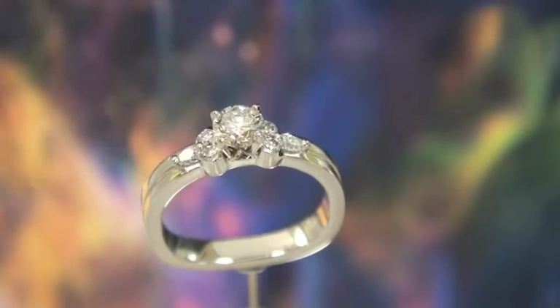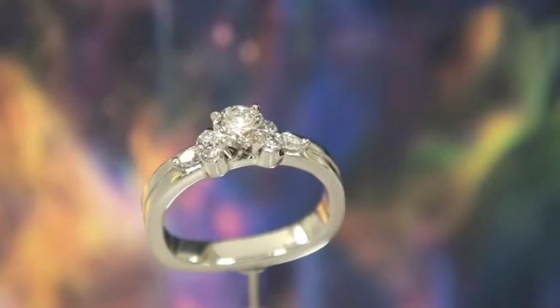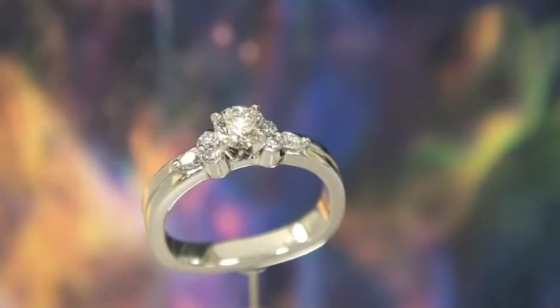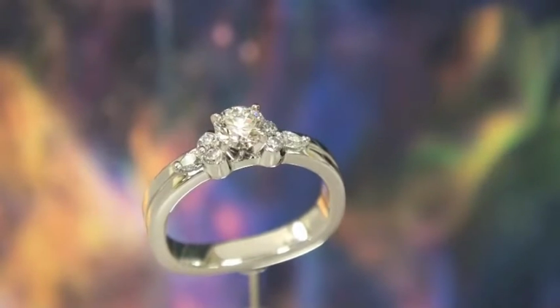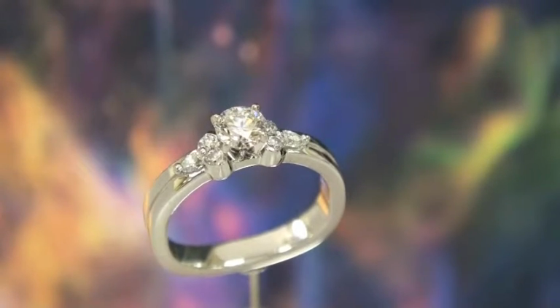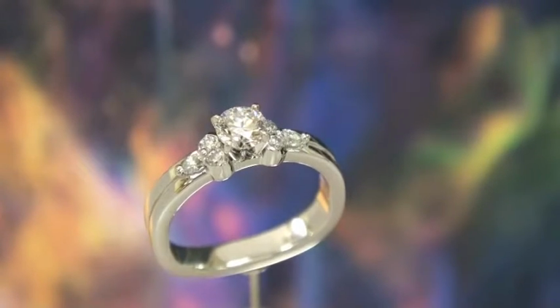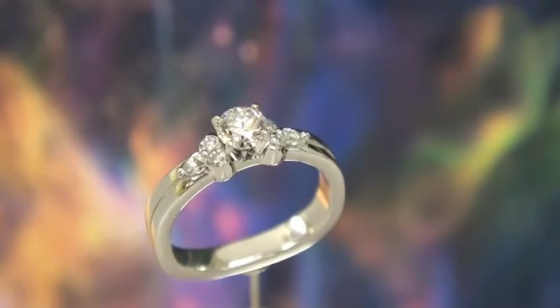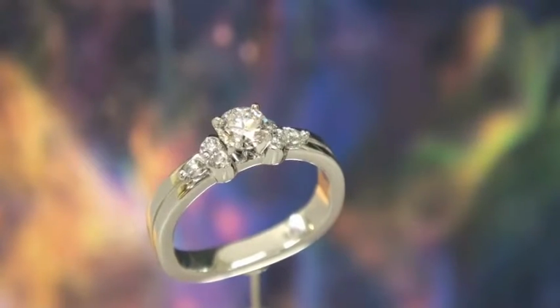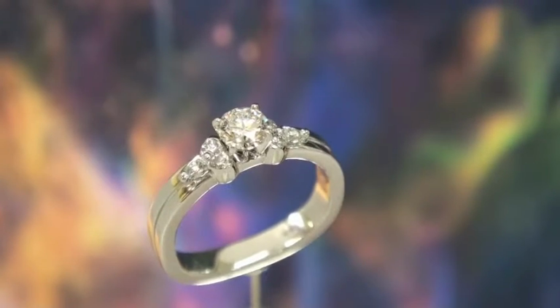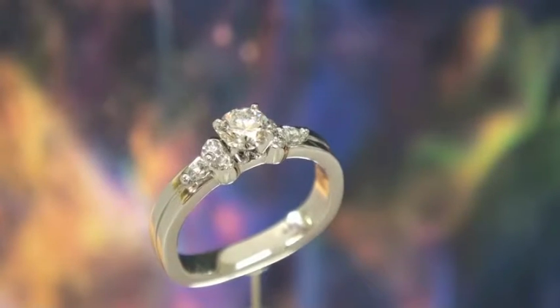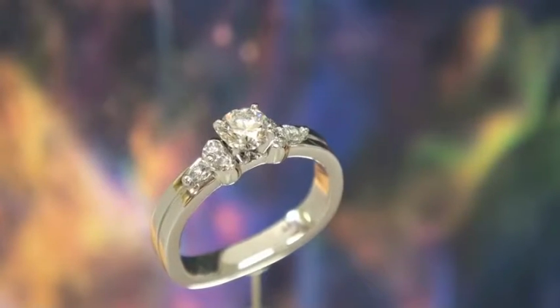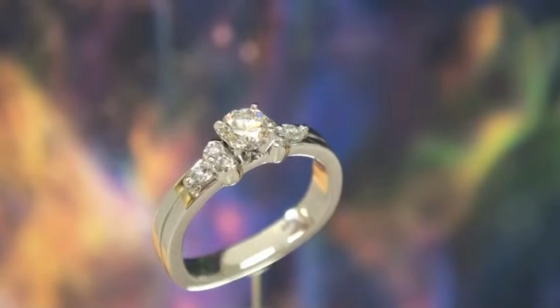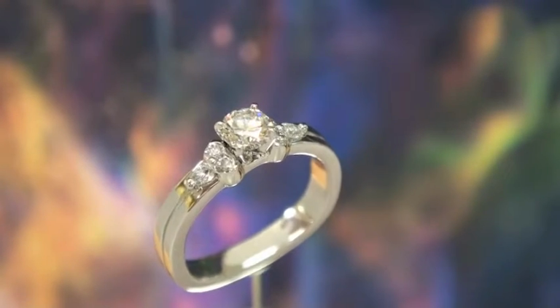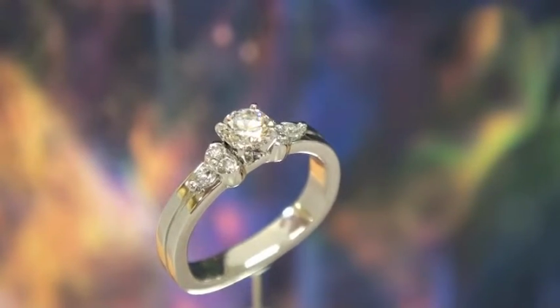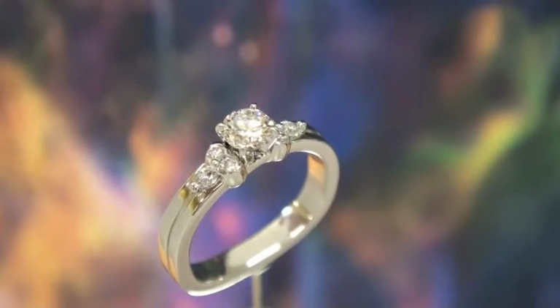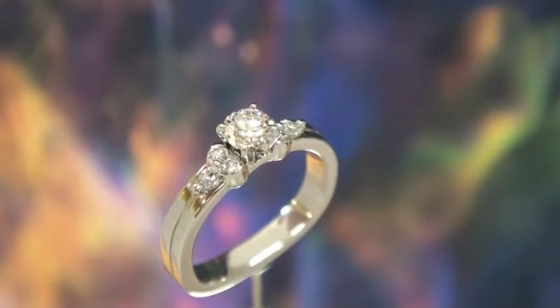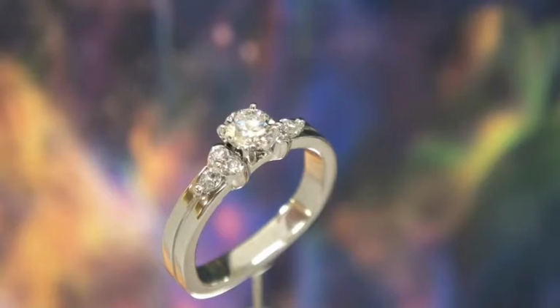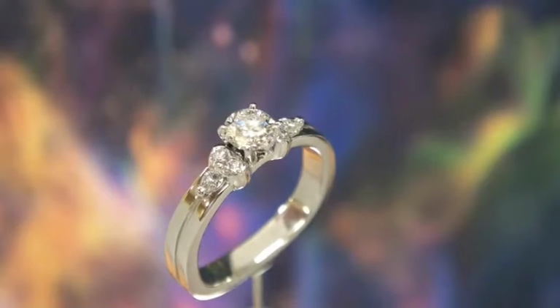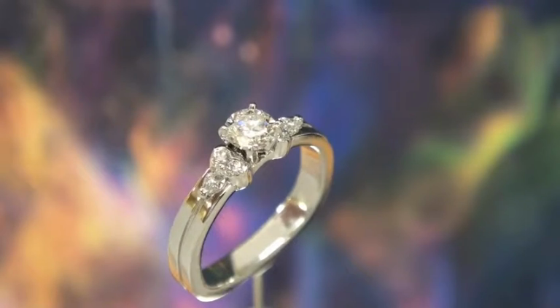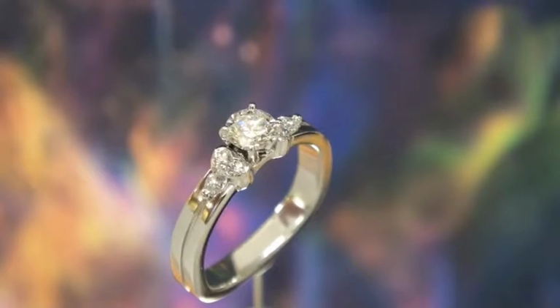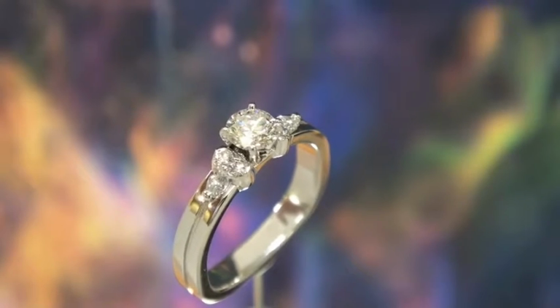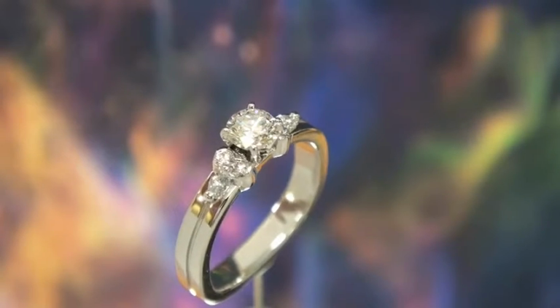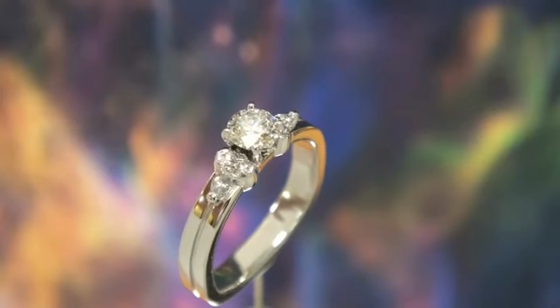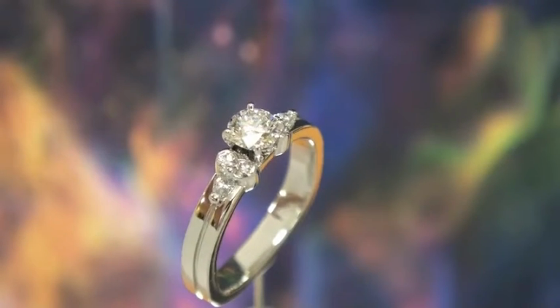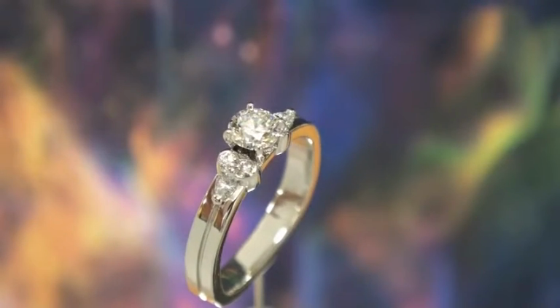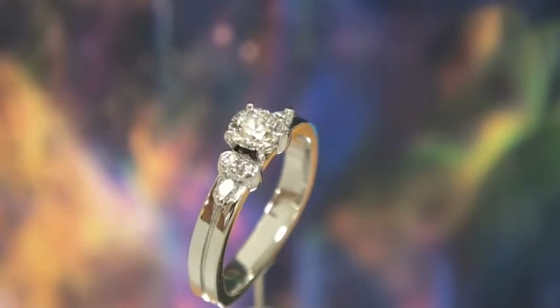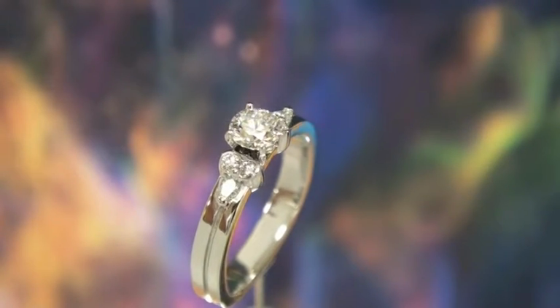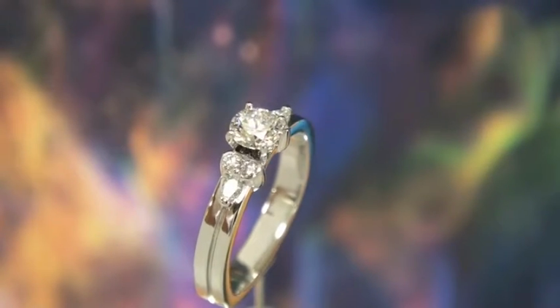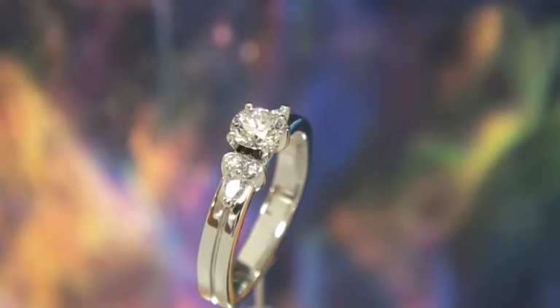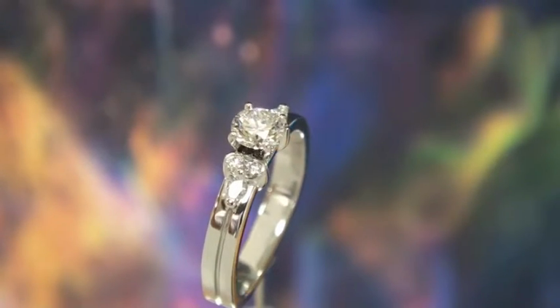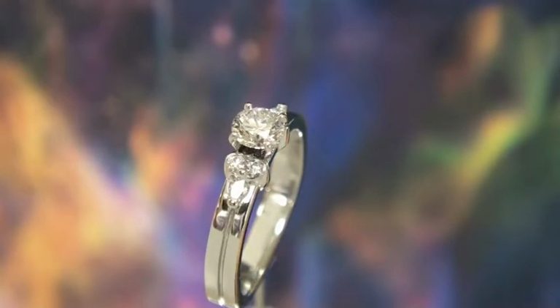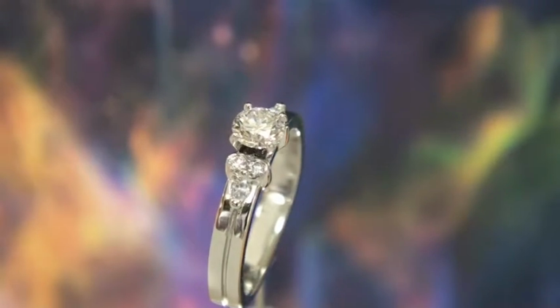Flanking each side of that center stone are two tube set three-point diamonds, and they're Canadian little diamonds as well.